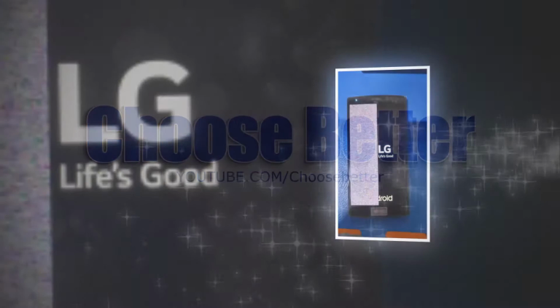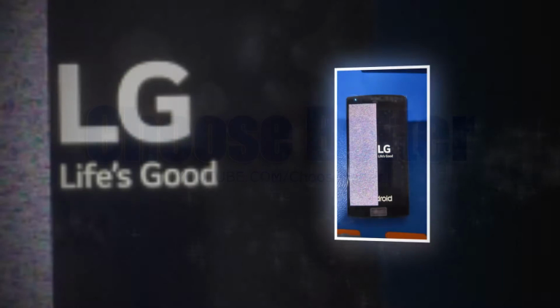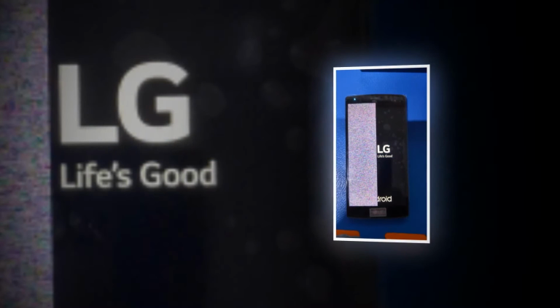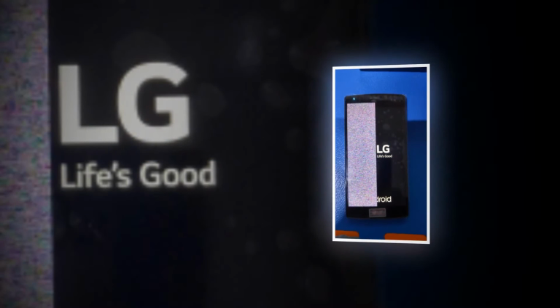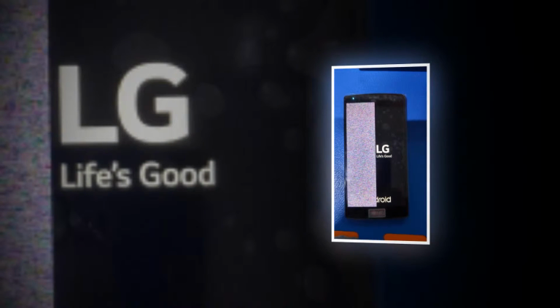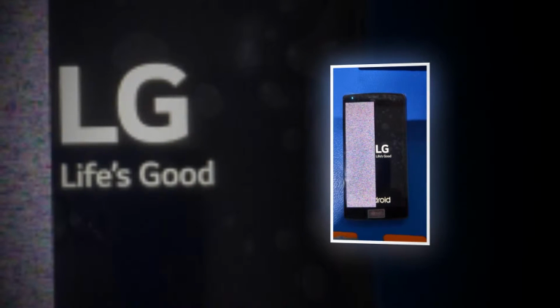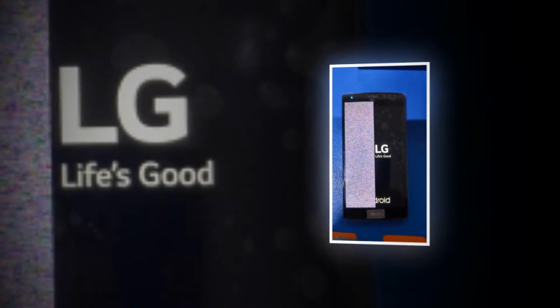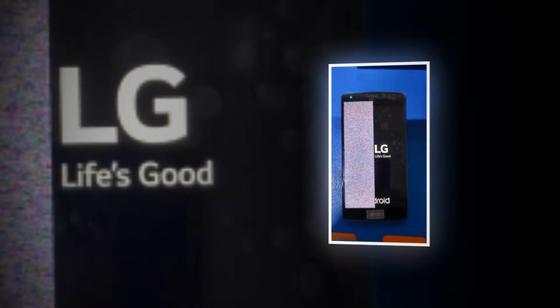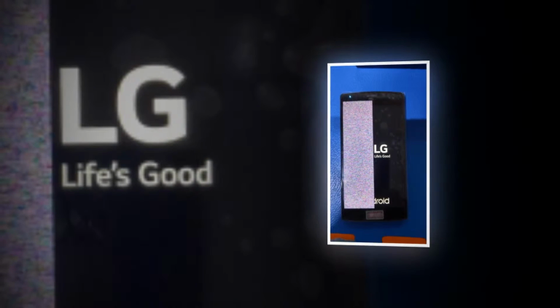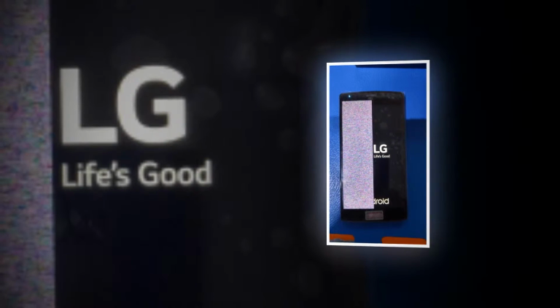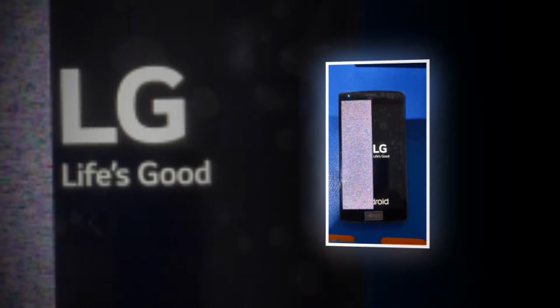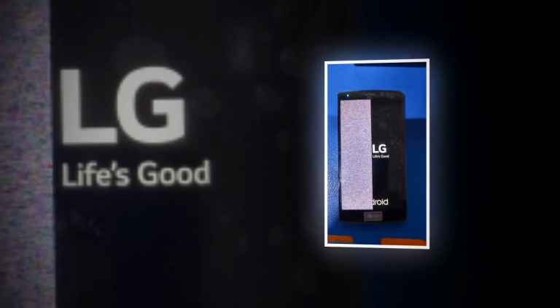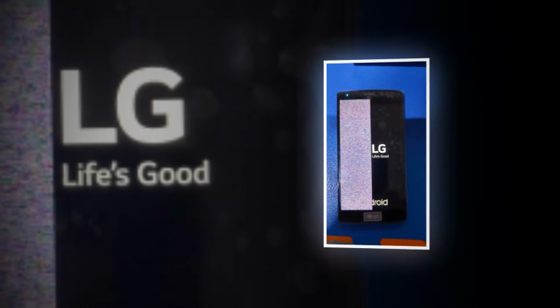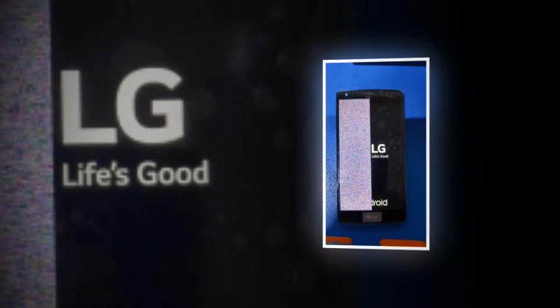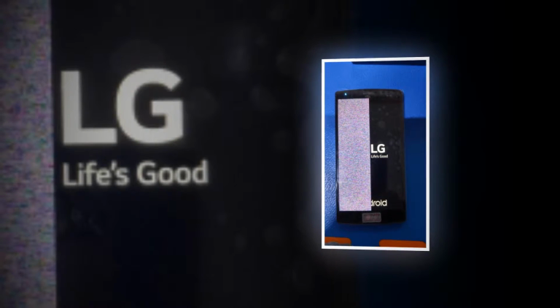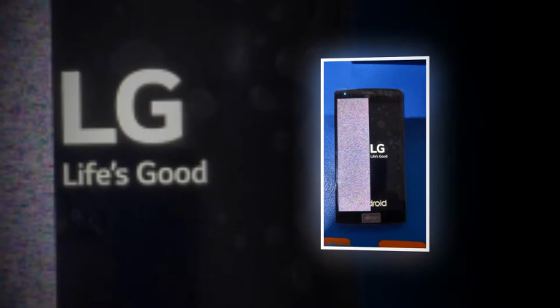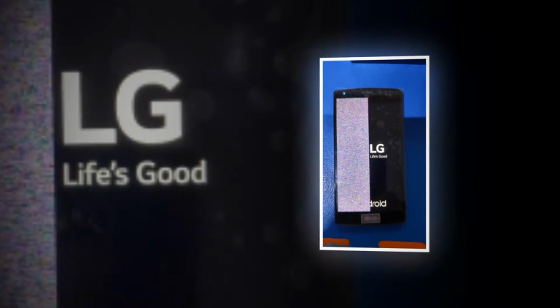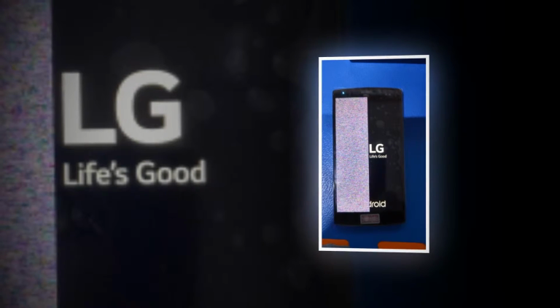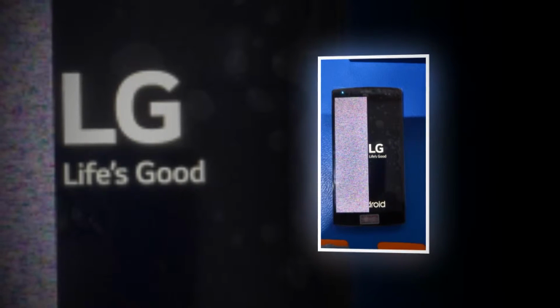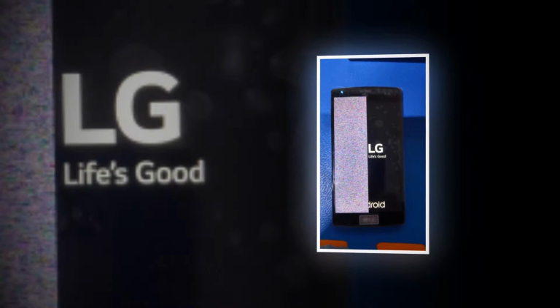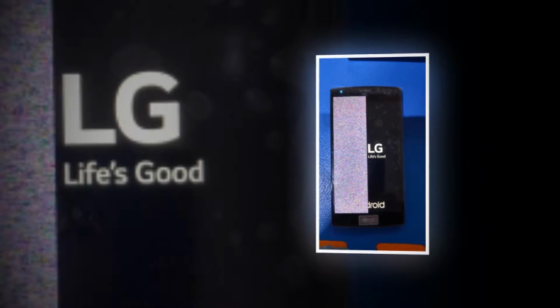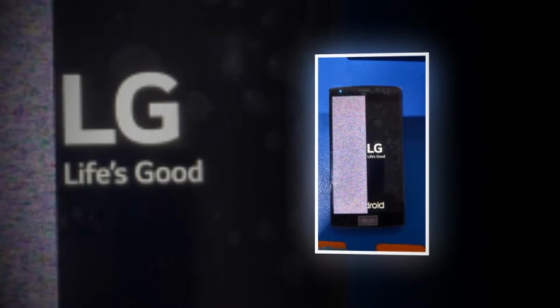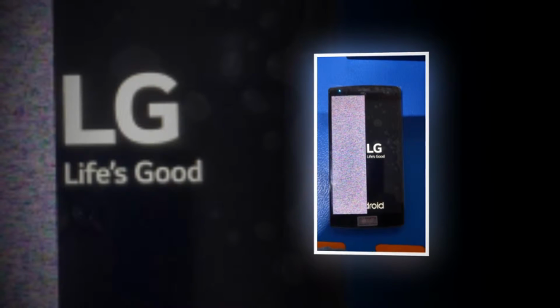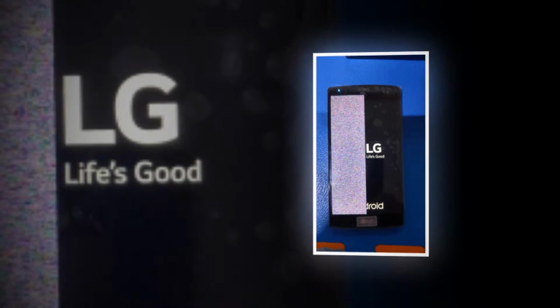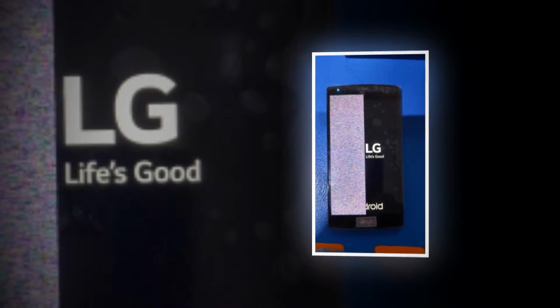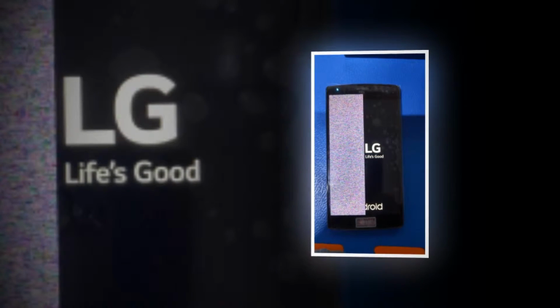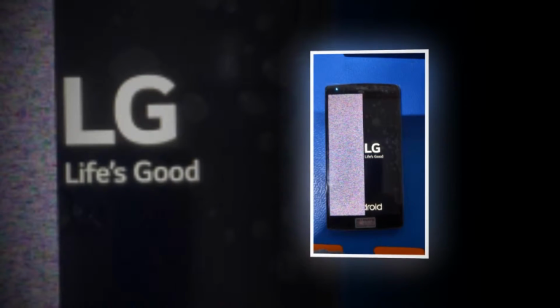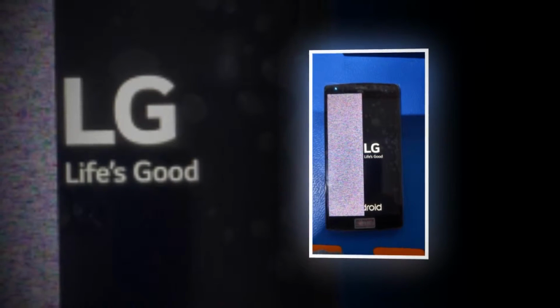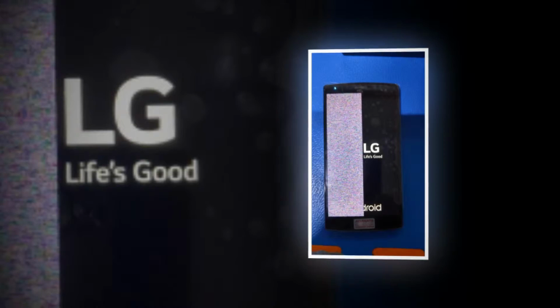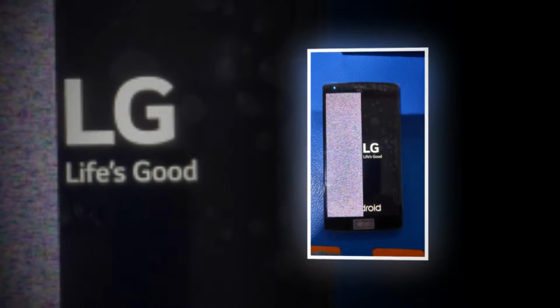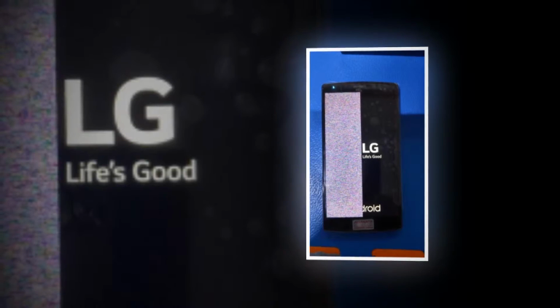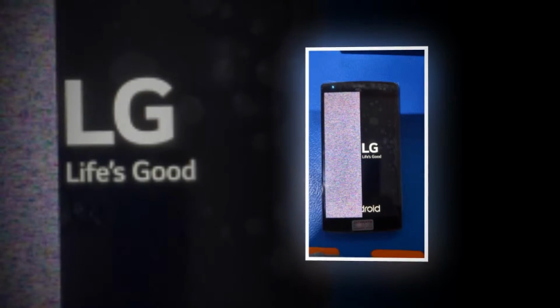Okay, so your LG G4 screen is cracked. It happens to the best of us.